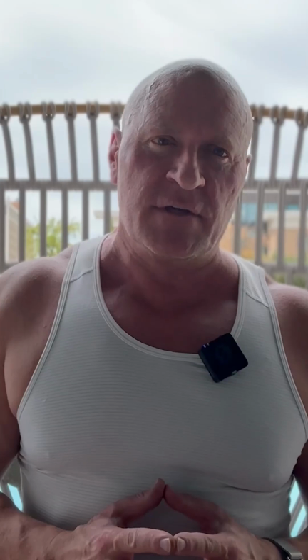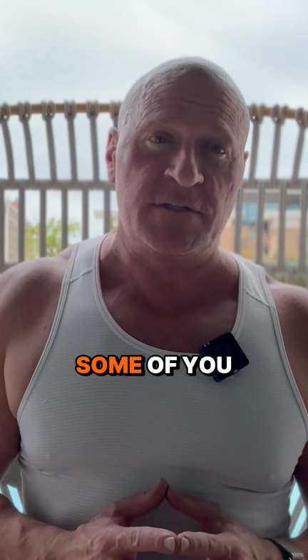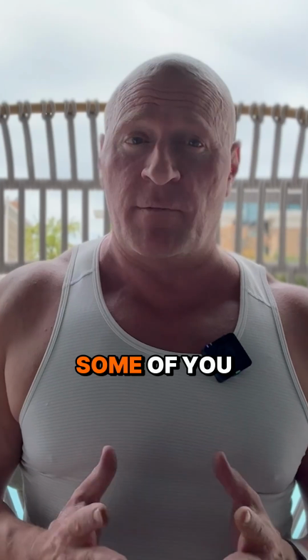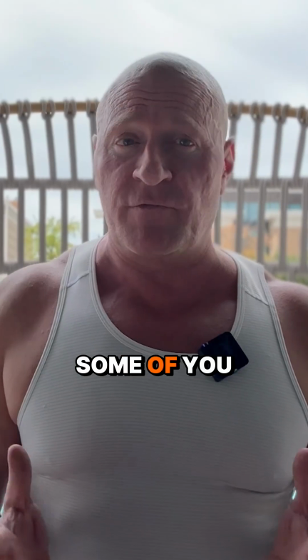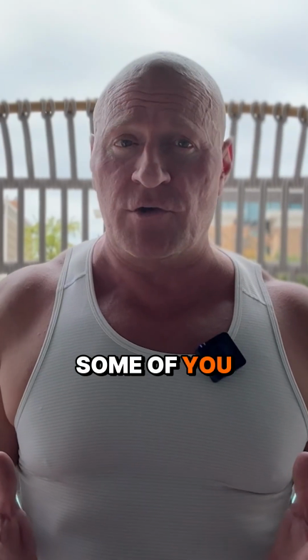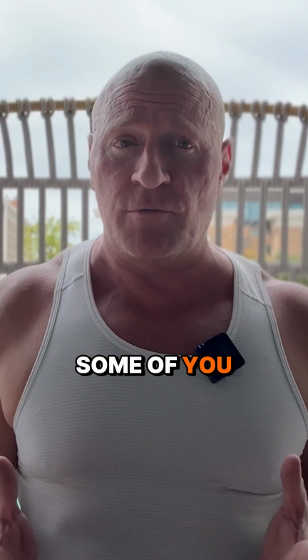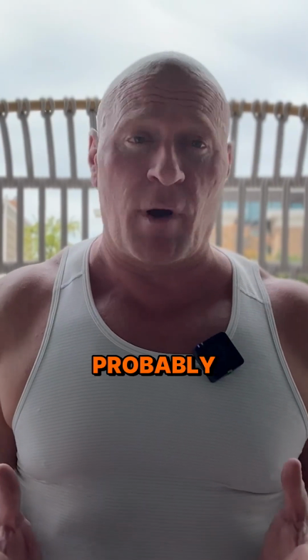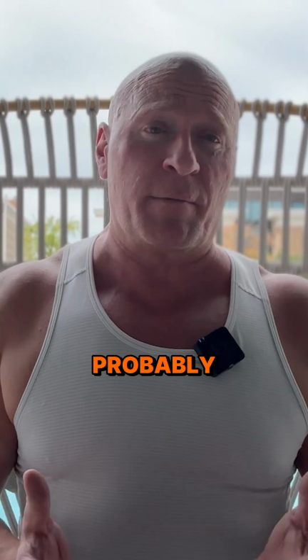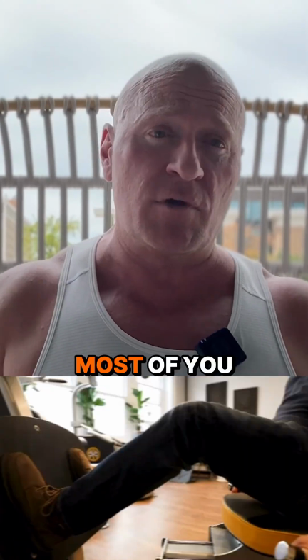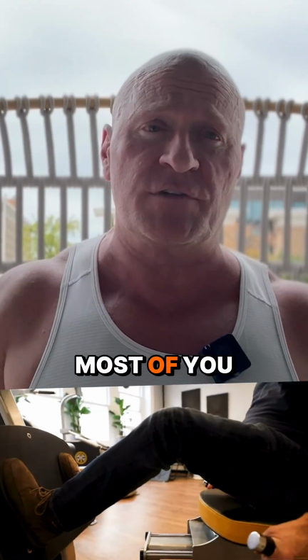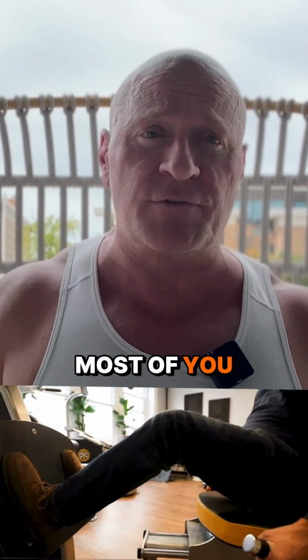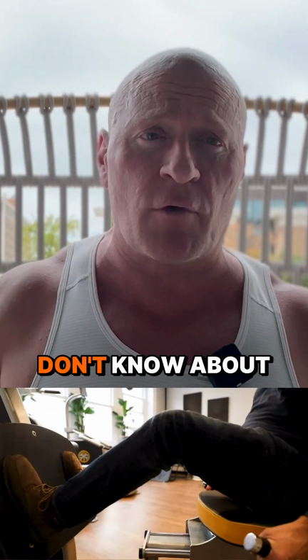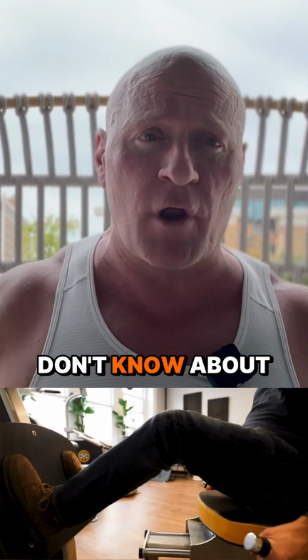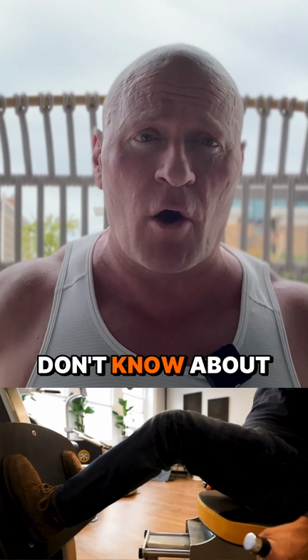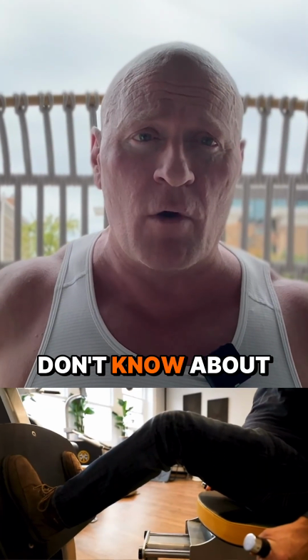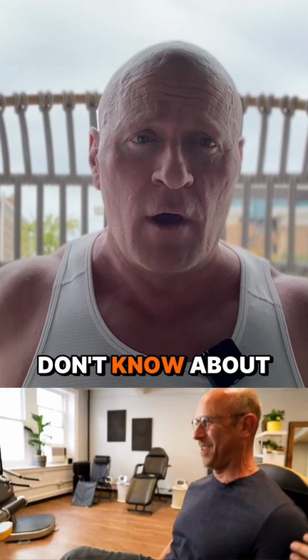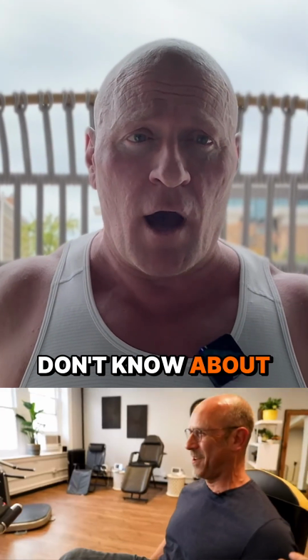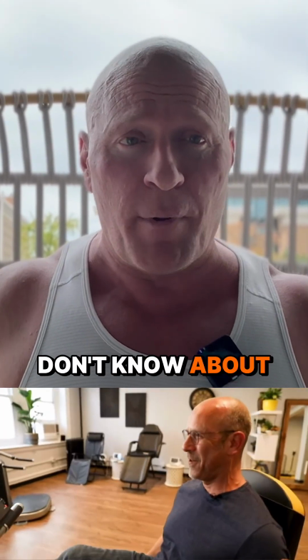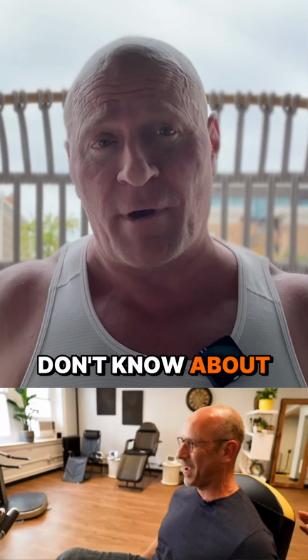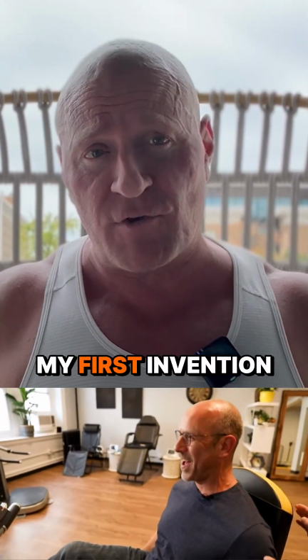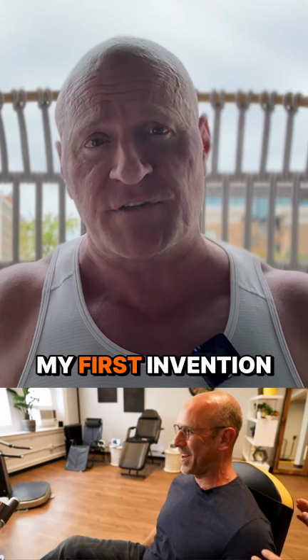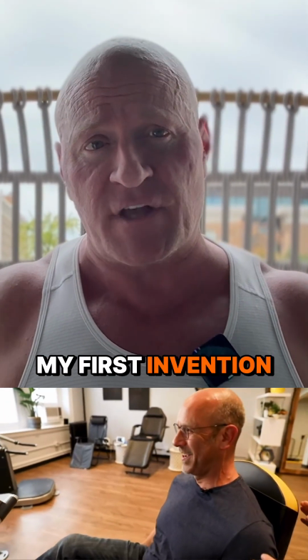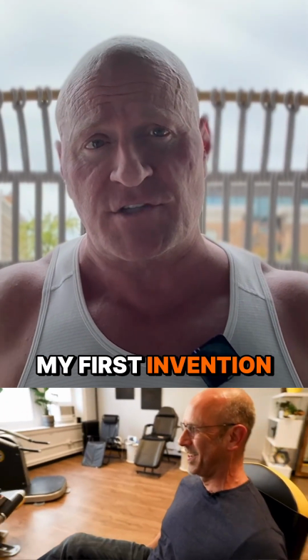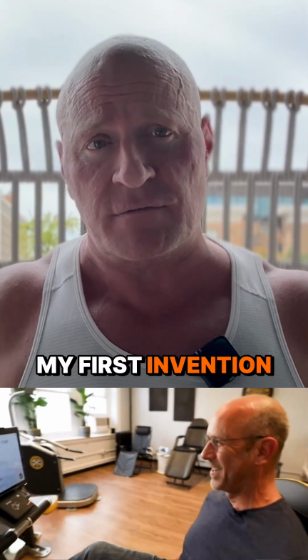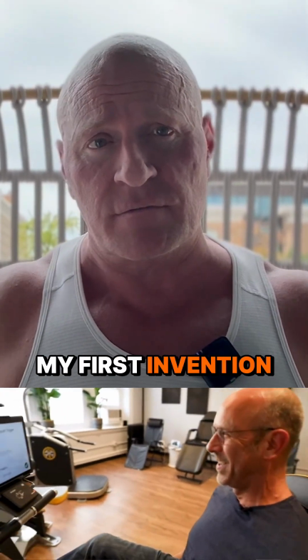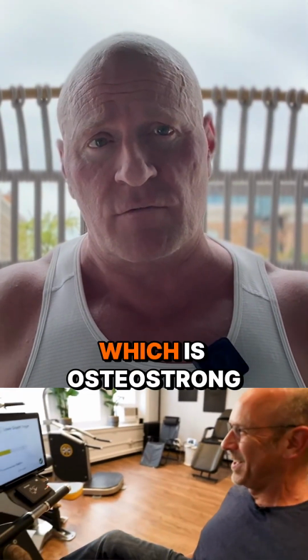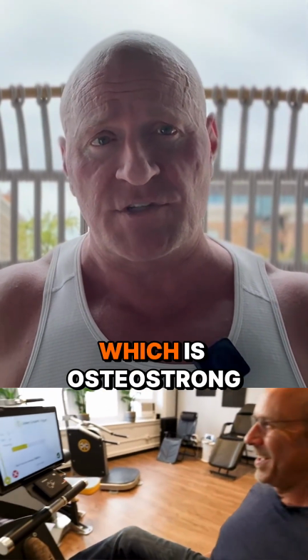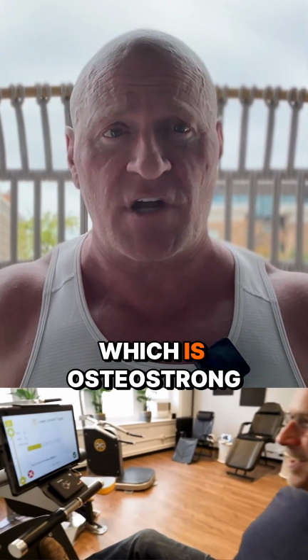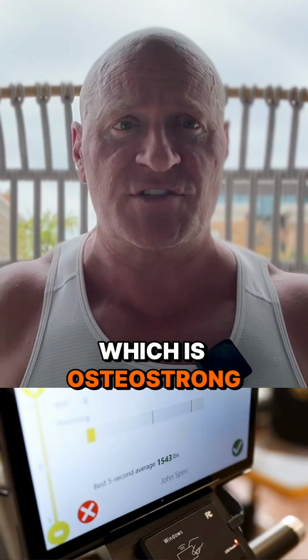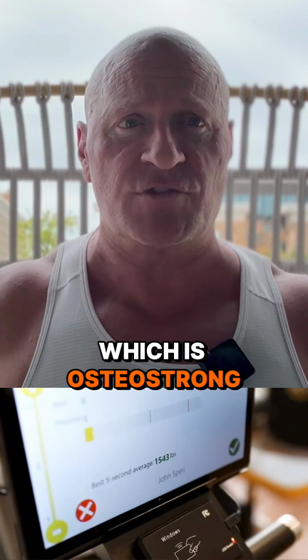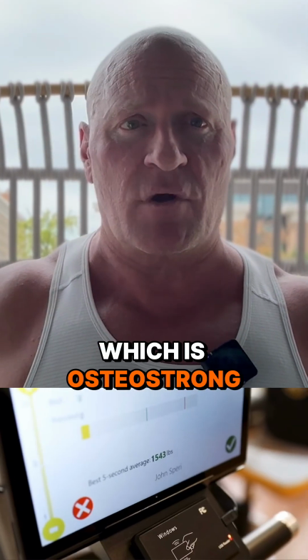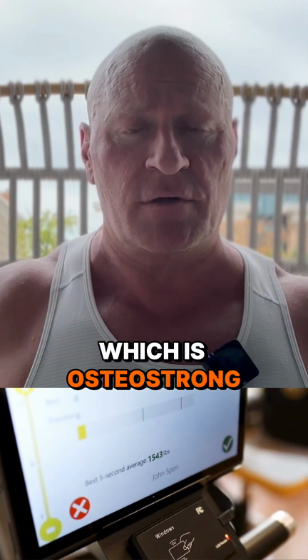Some of you, probably most of you, don't know about my first invention, which is OsteoStrong.